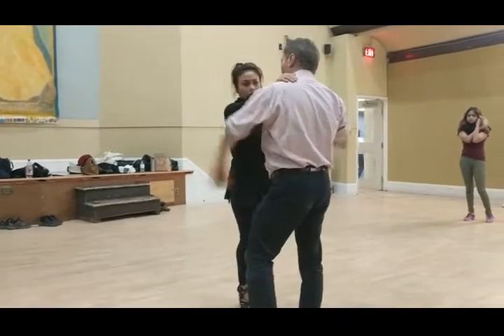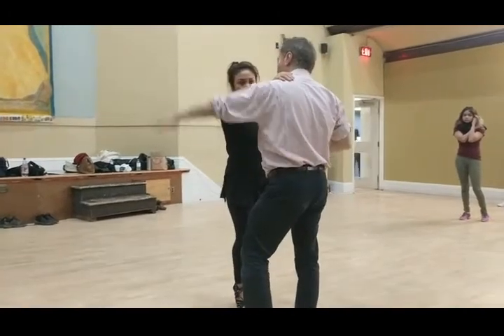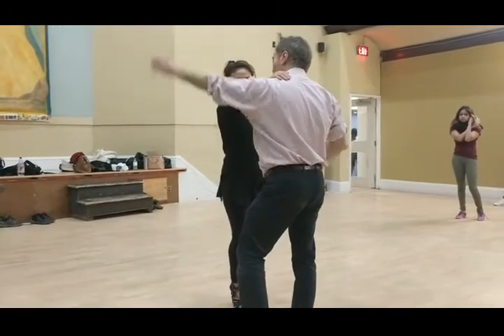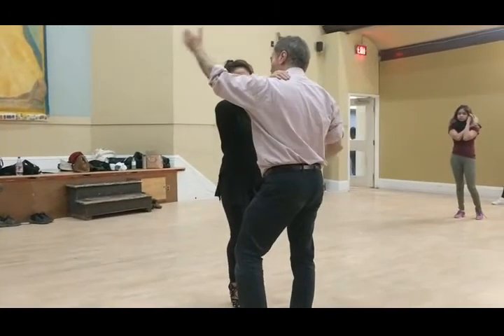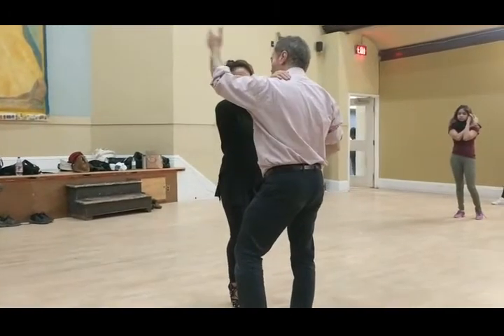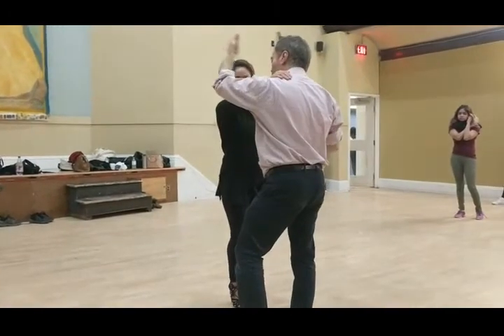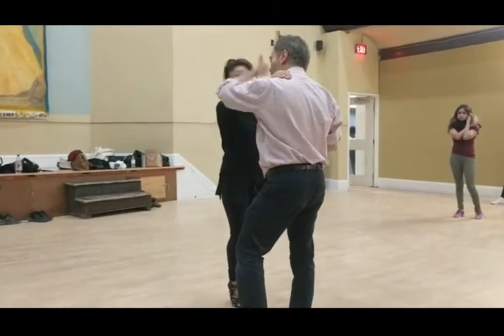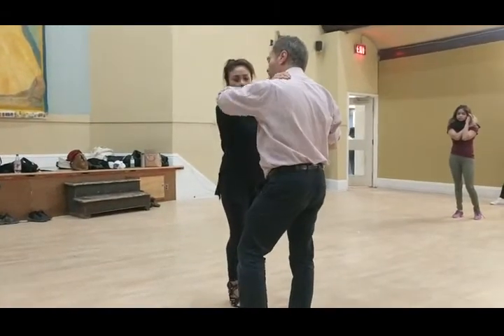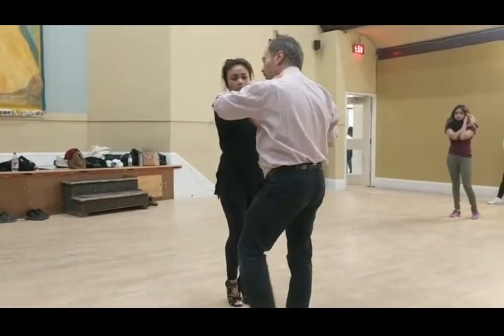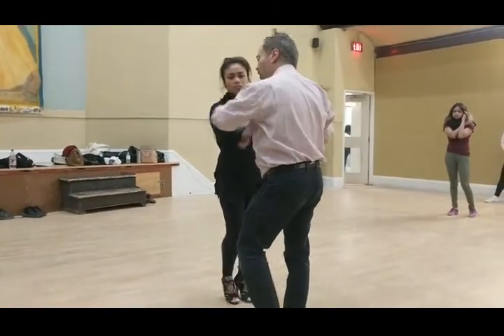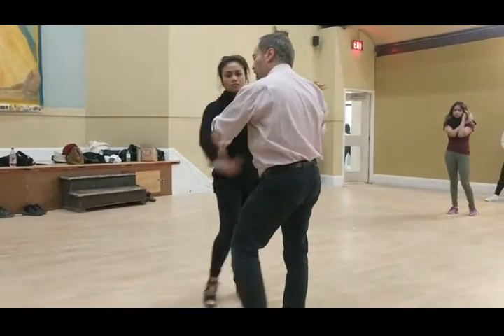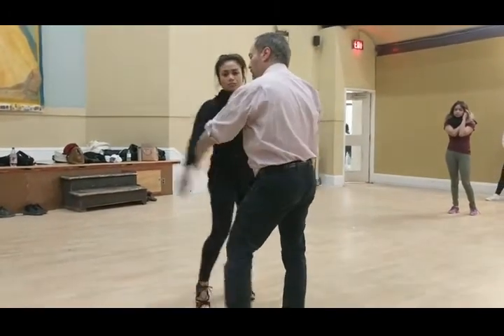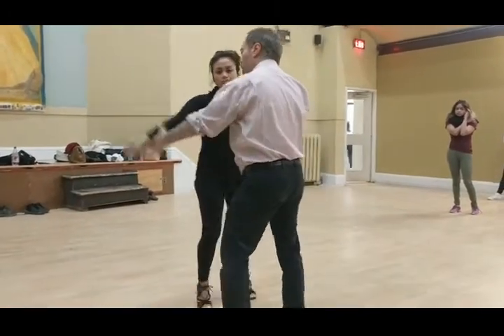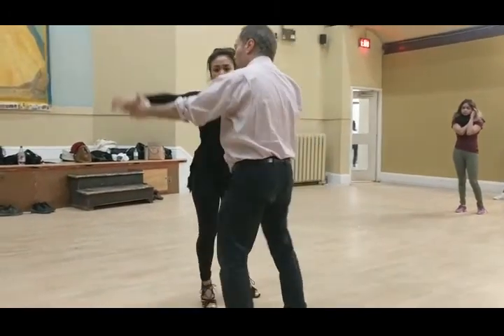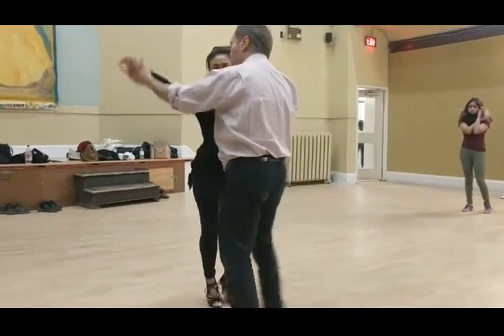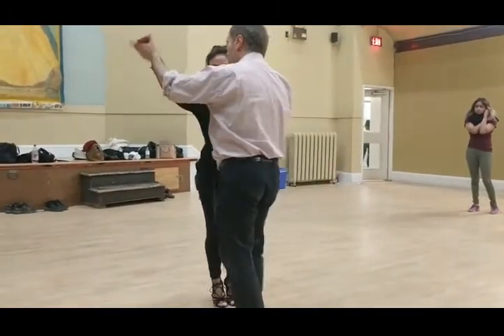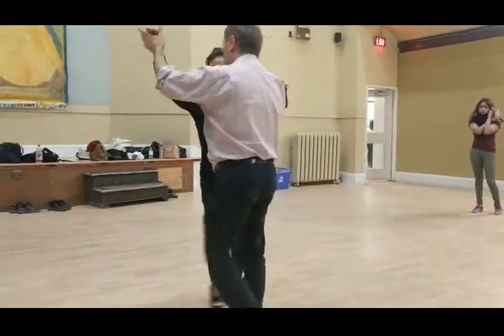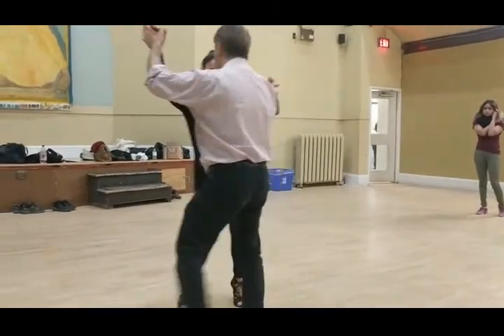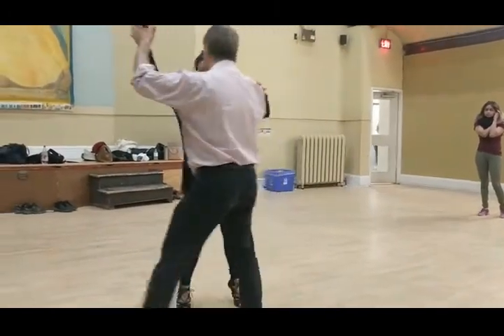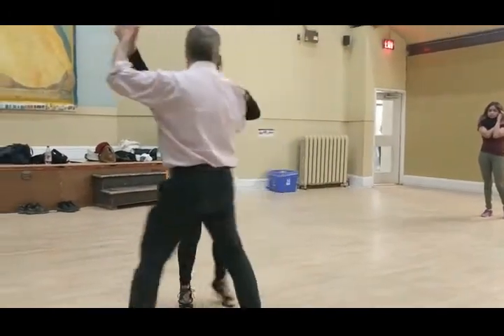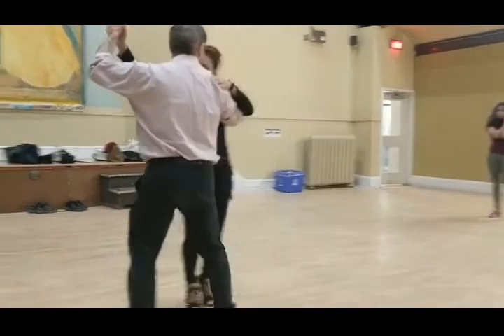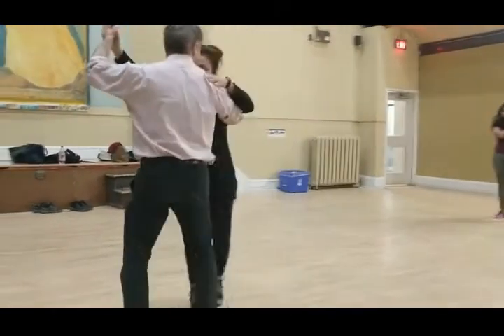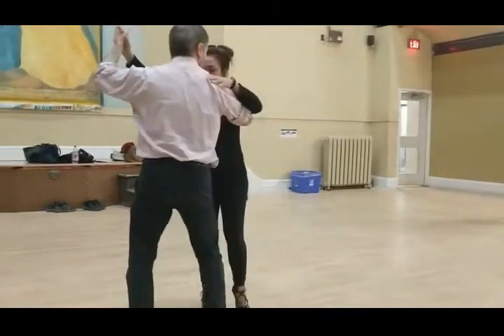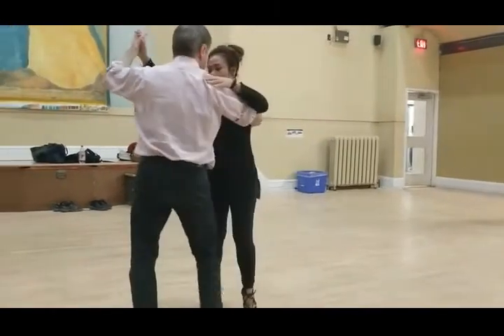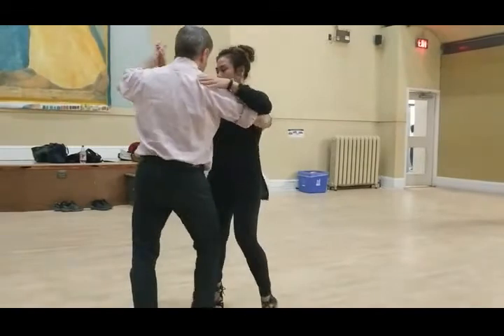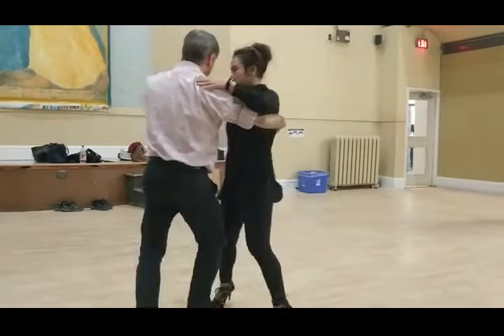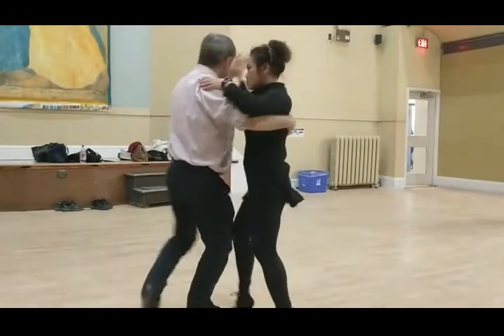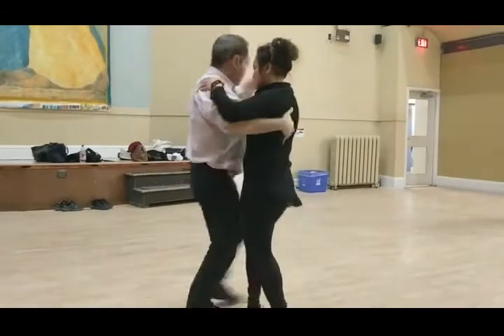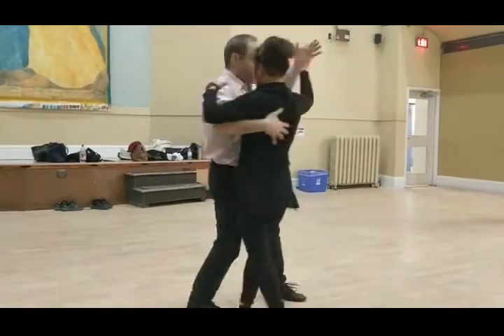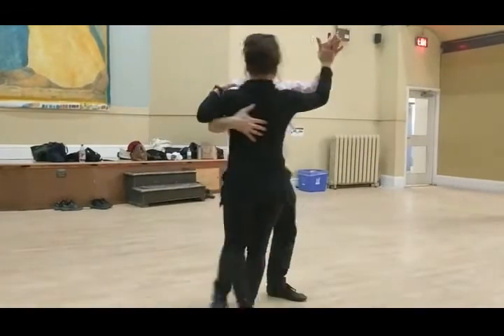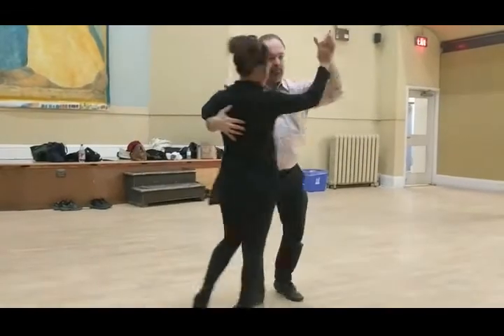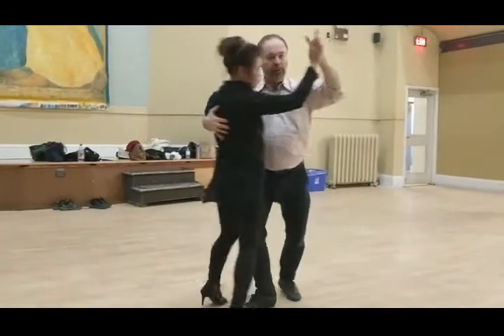Then we bring the arm up, close position, and then we do a round of arms spin.